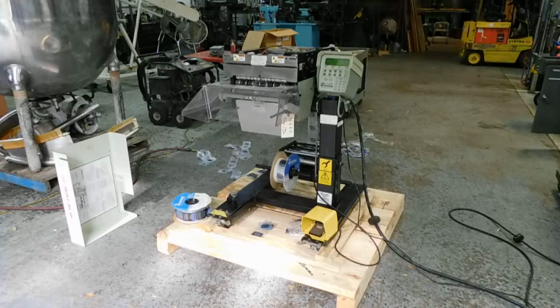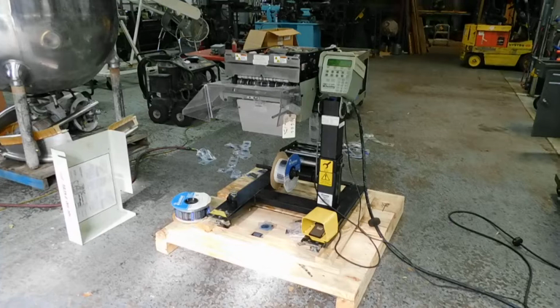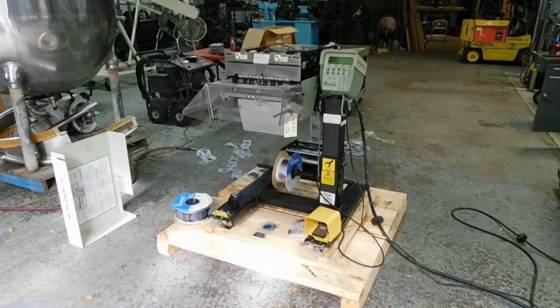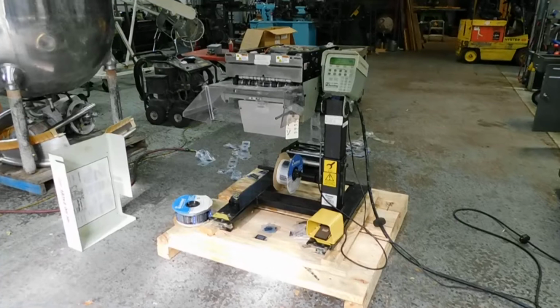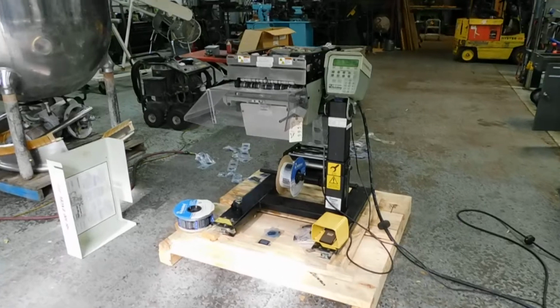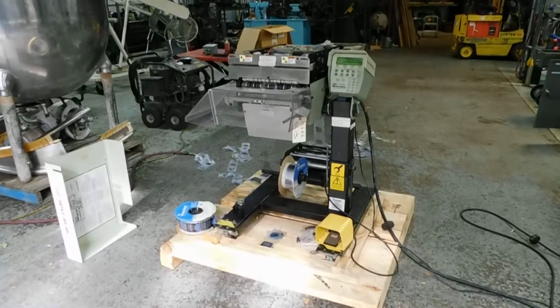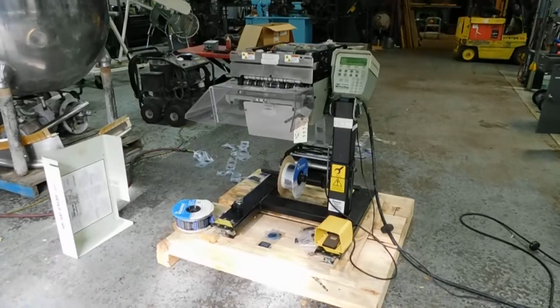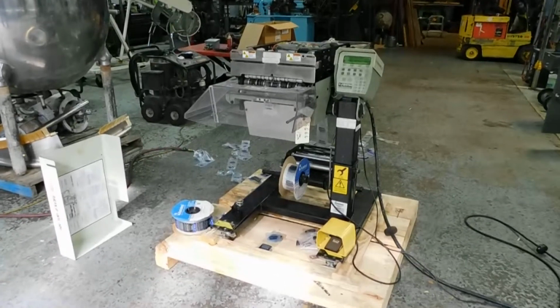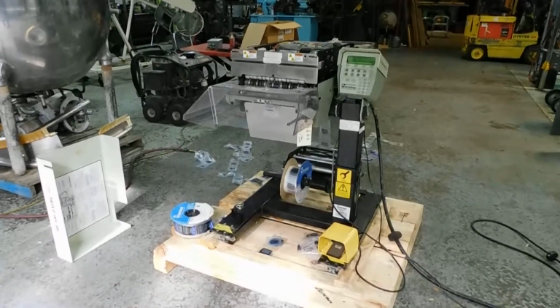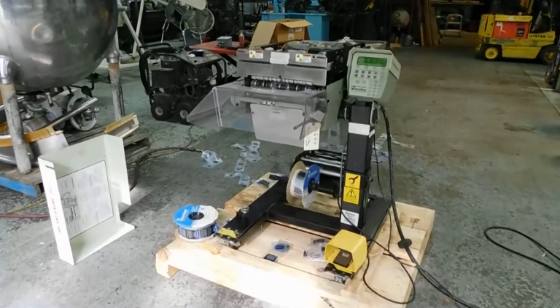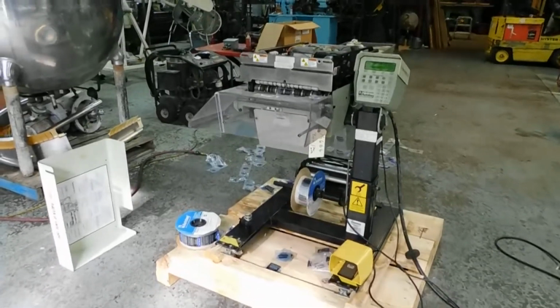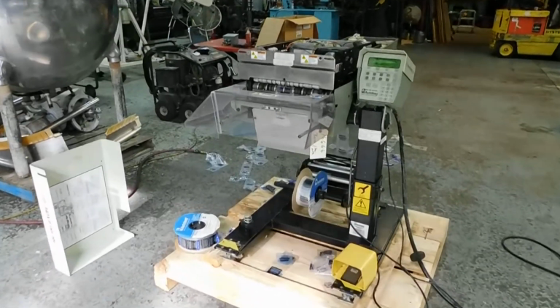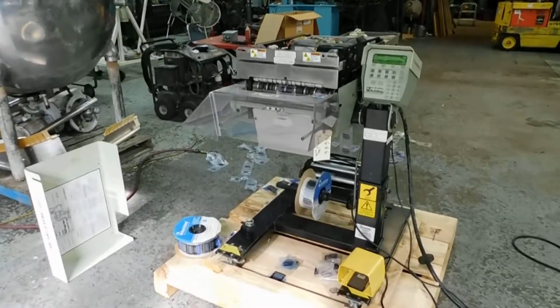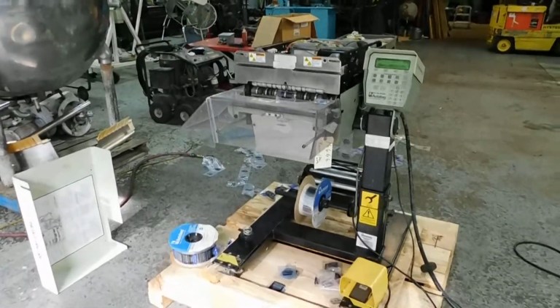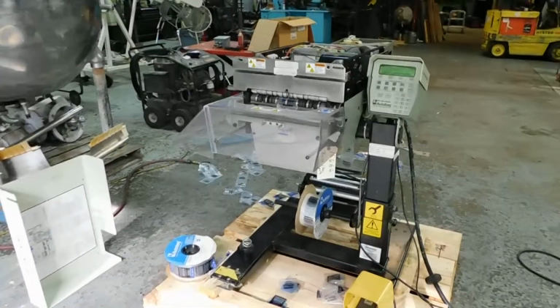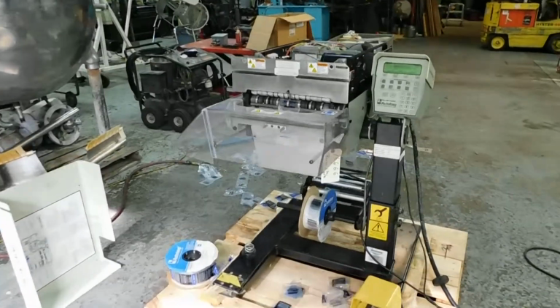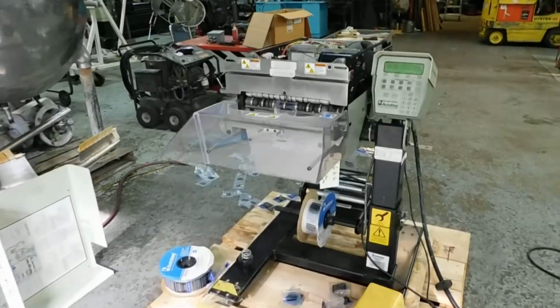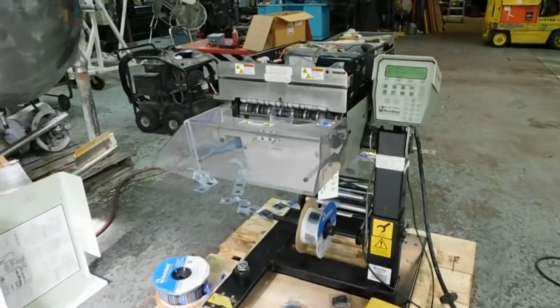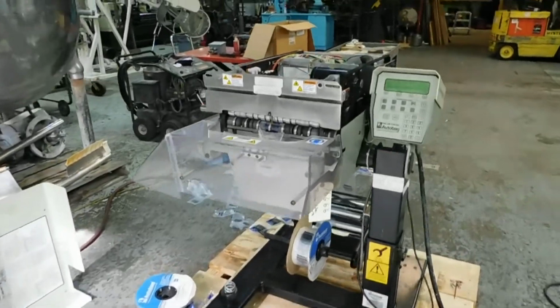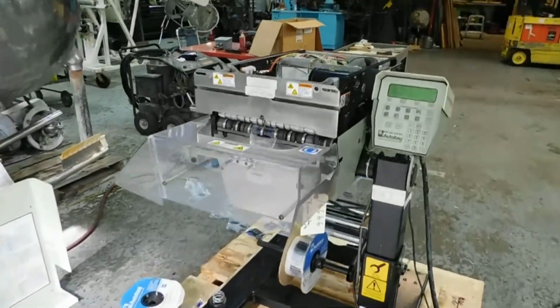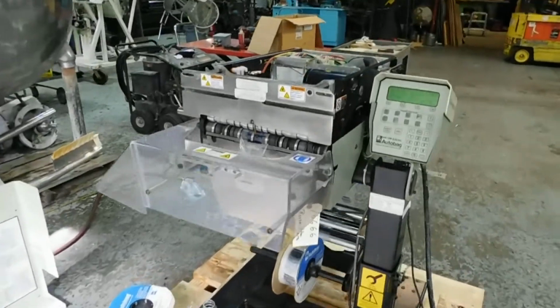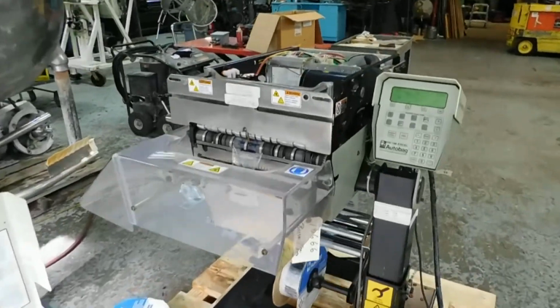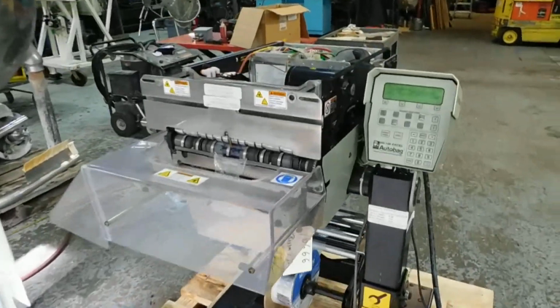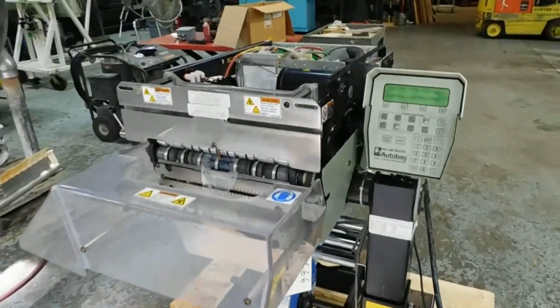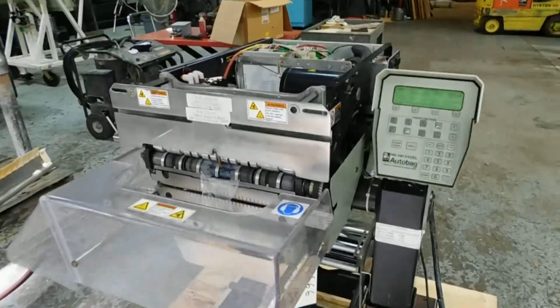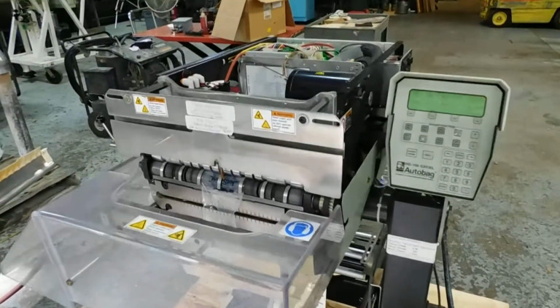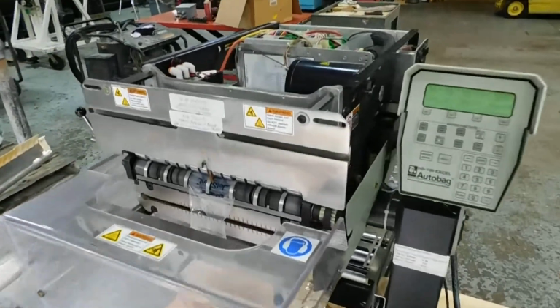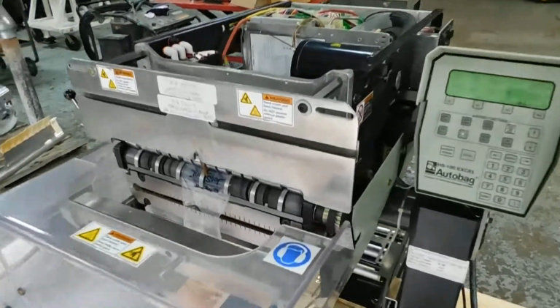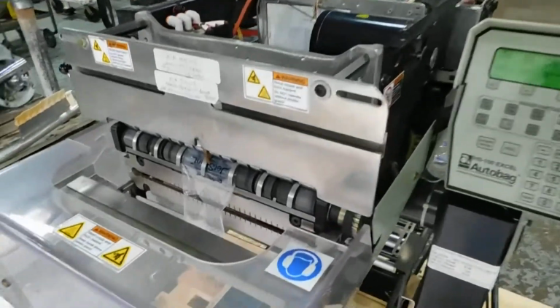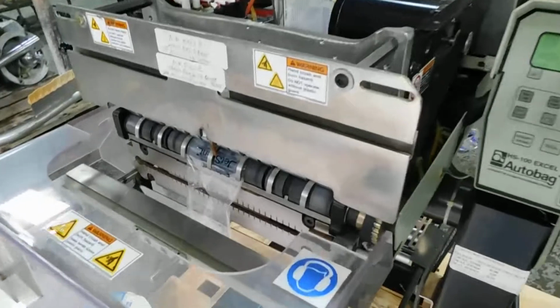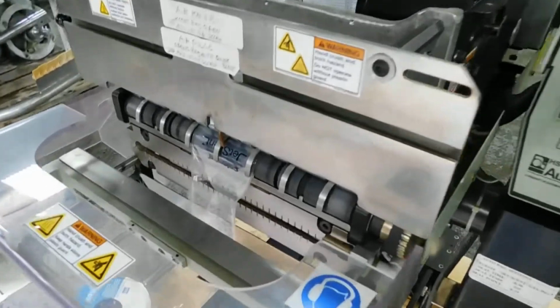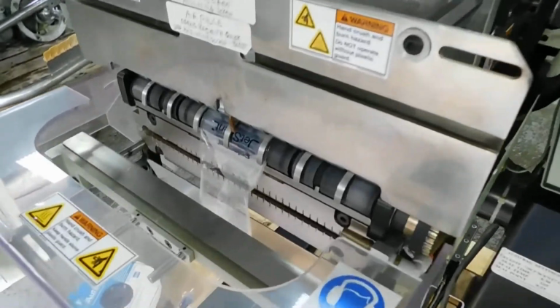Good morning everybody and welcome to Champion Trading. This is an AutoBag H100 semi-automatic bagger.